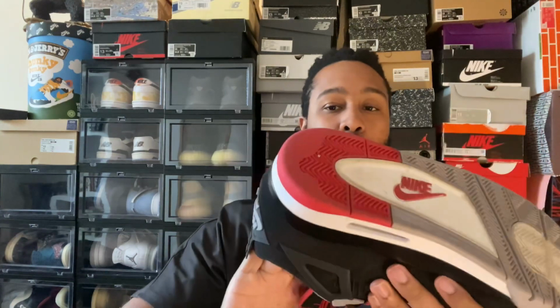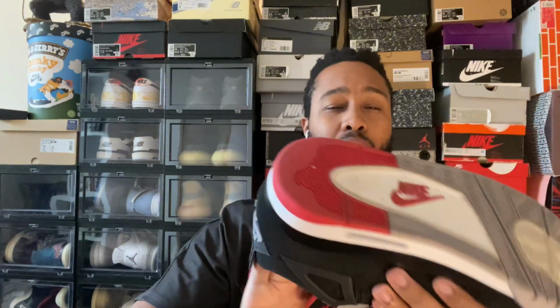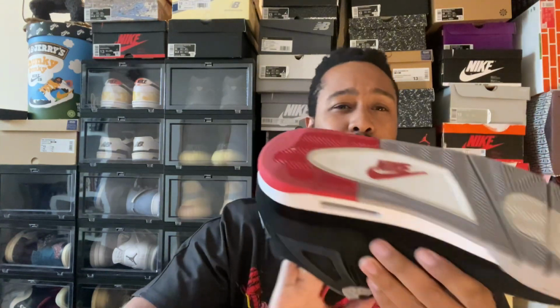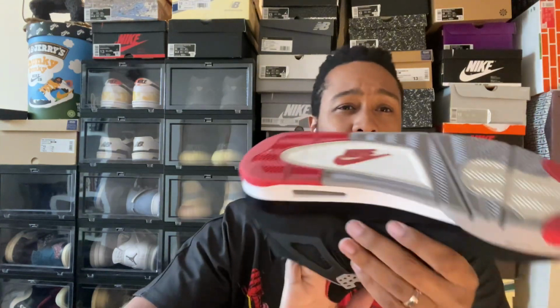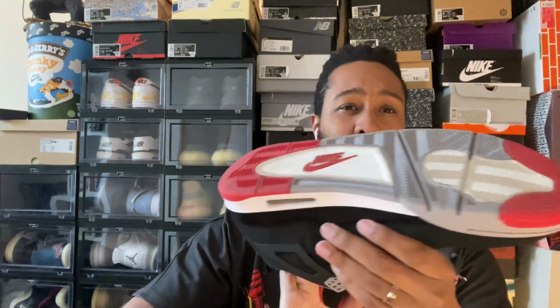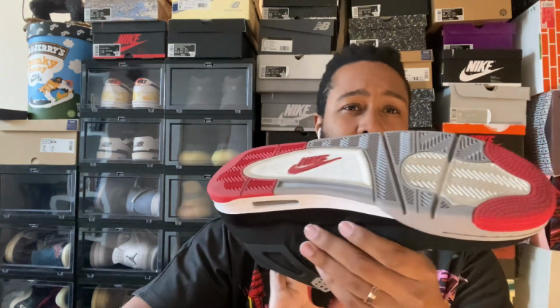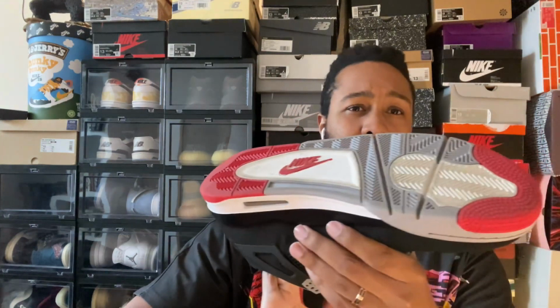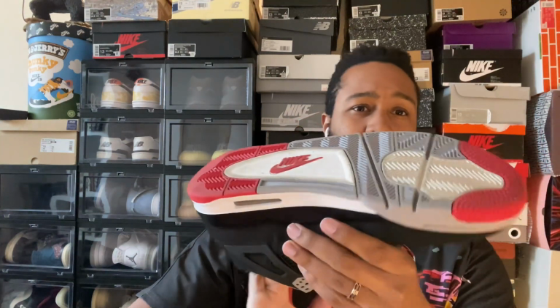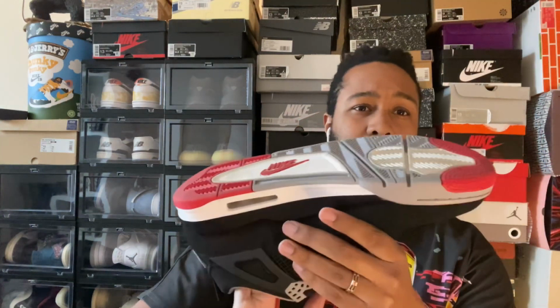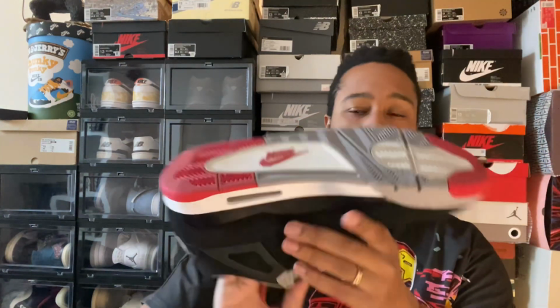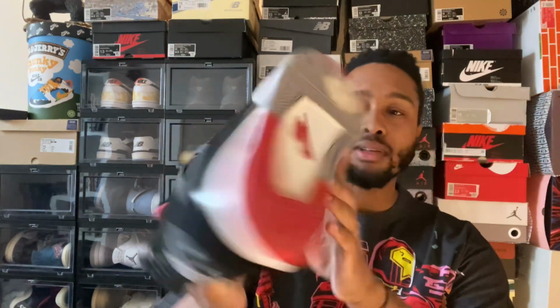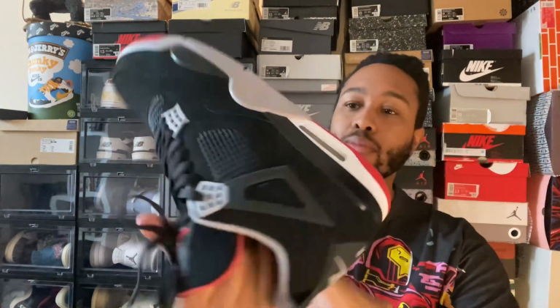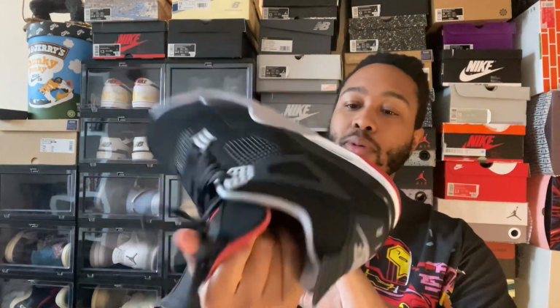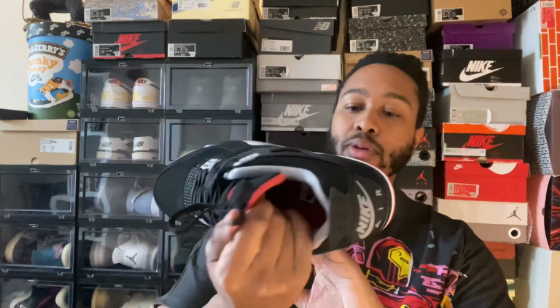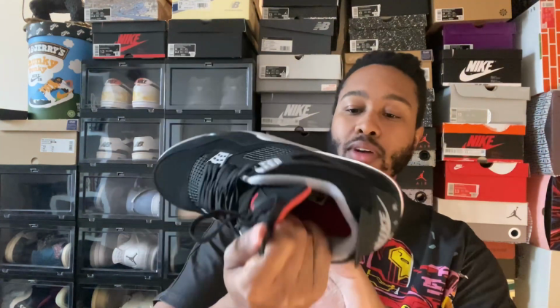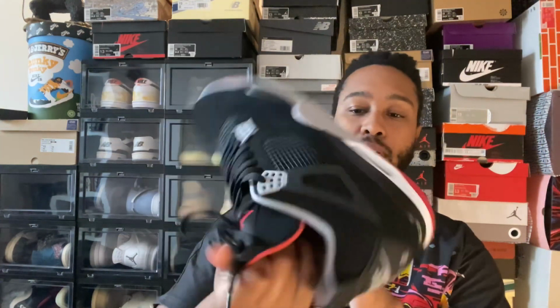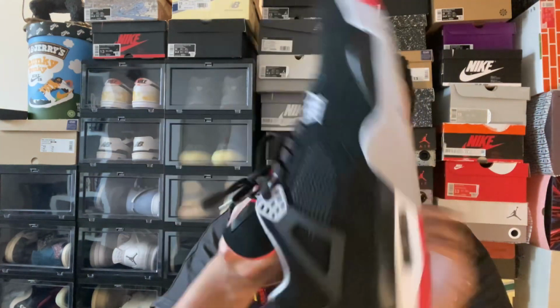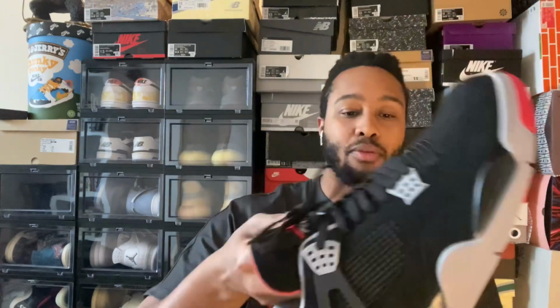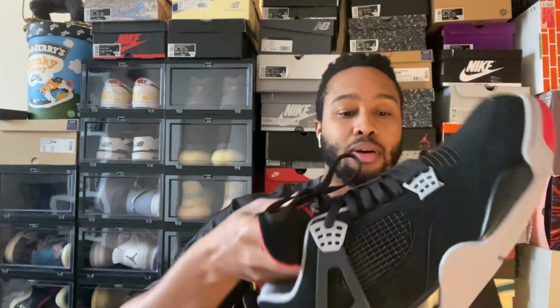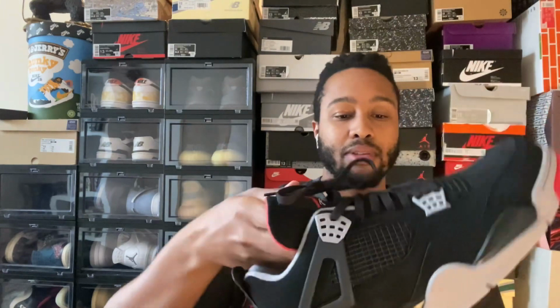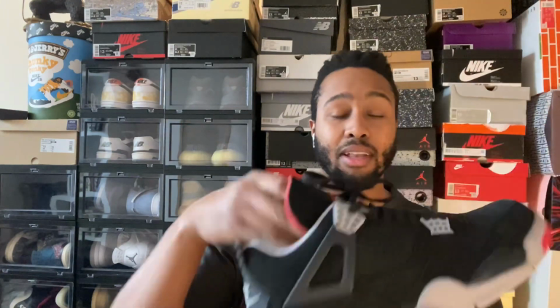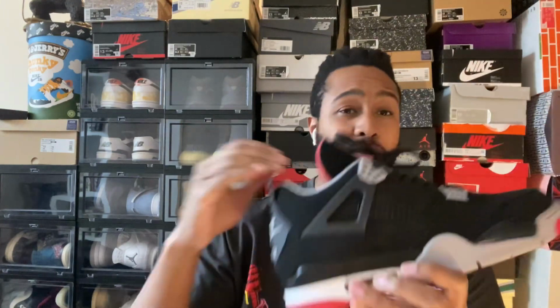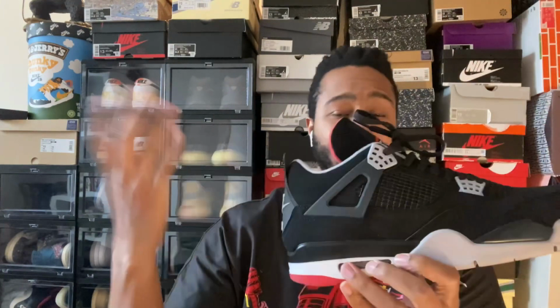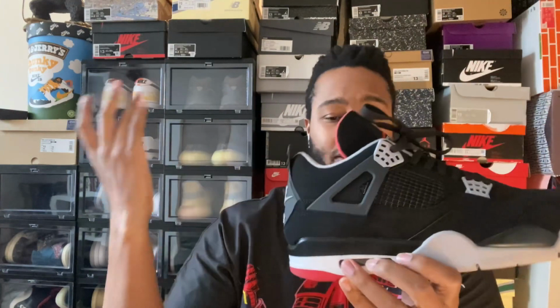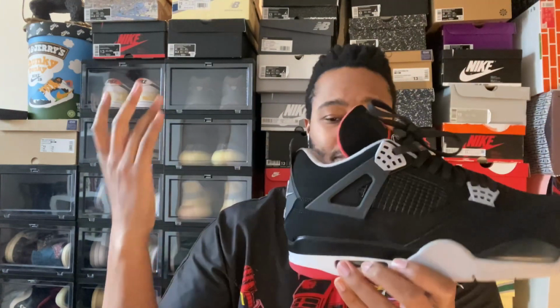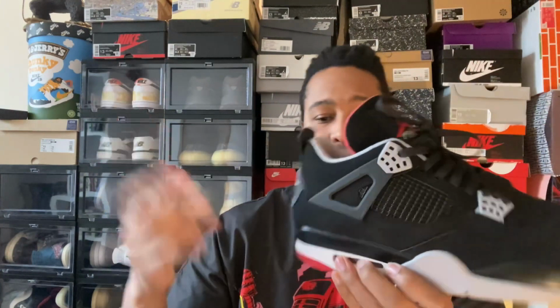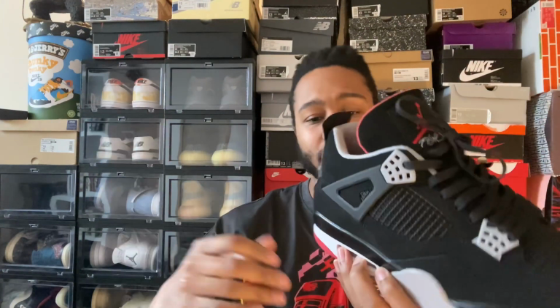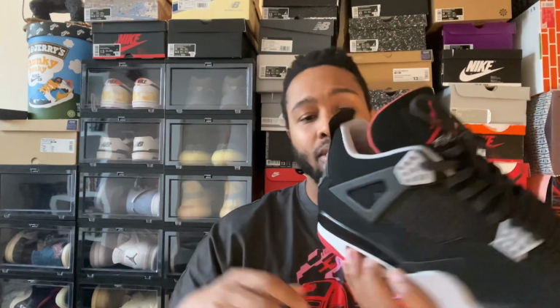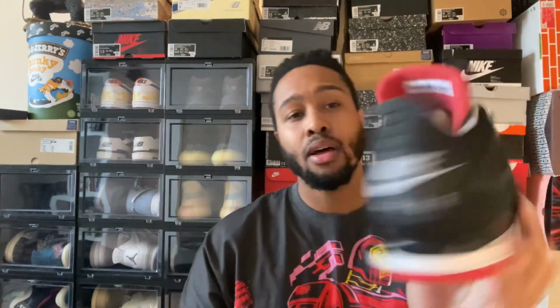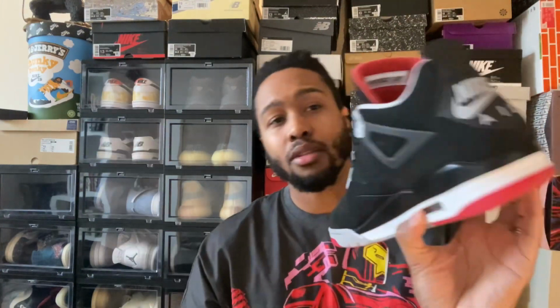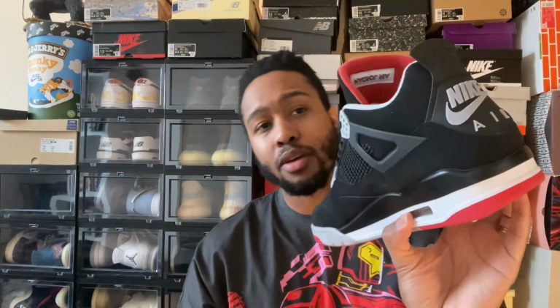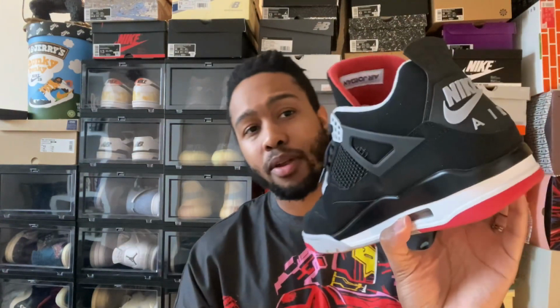Maybe I'll give this pair away. I don't know, we'll see. Maybe it'll be a great pair of shoes to give away once I hit like 500 subscribers — think about it.